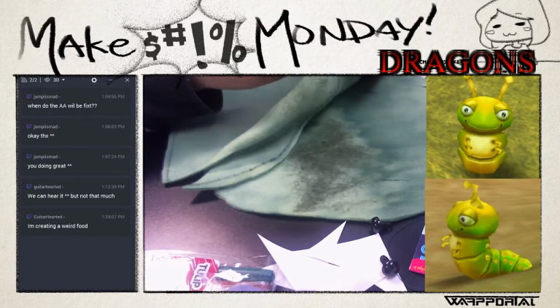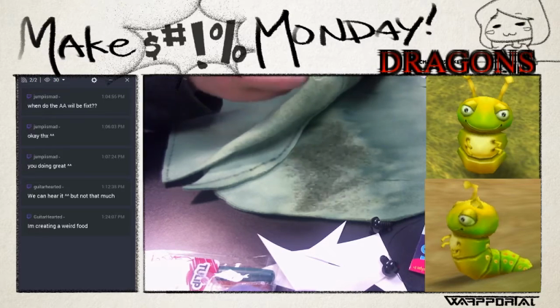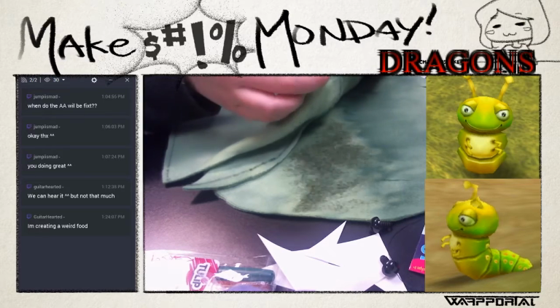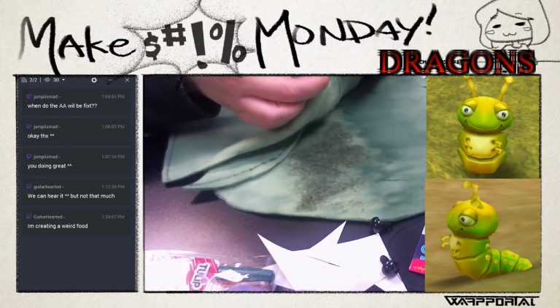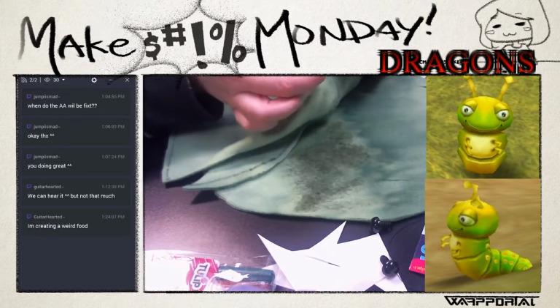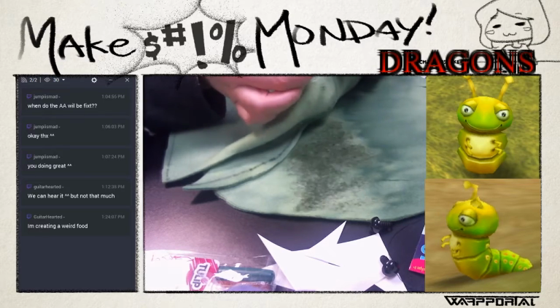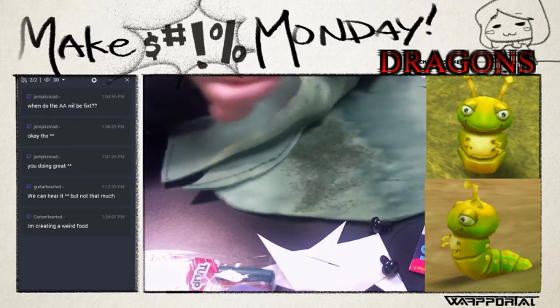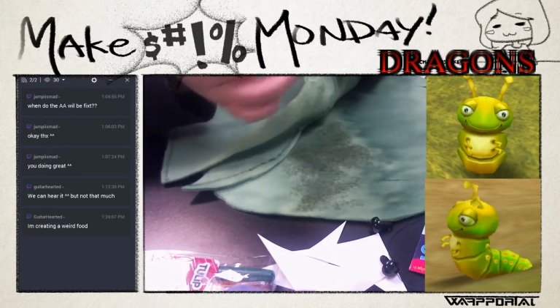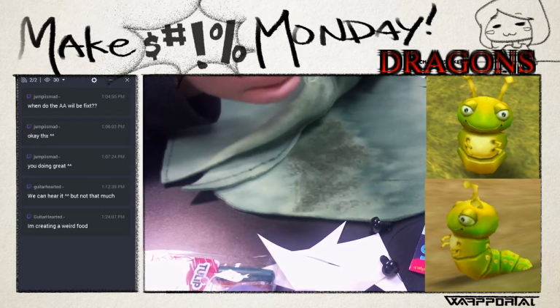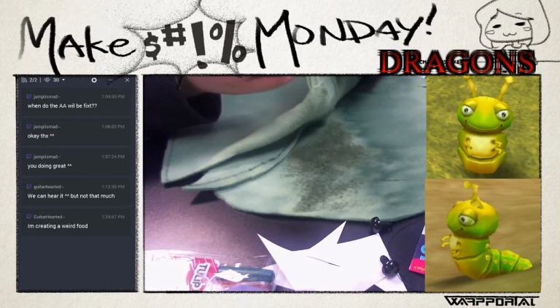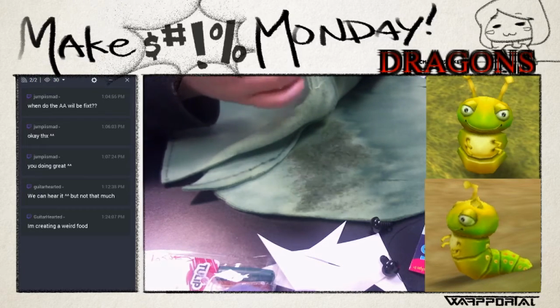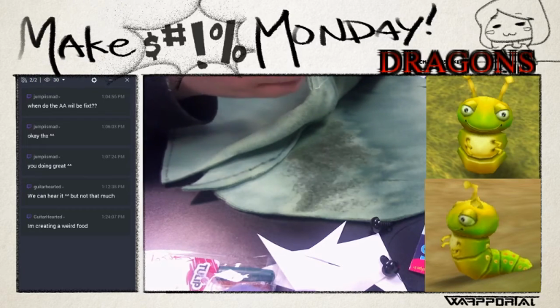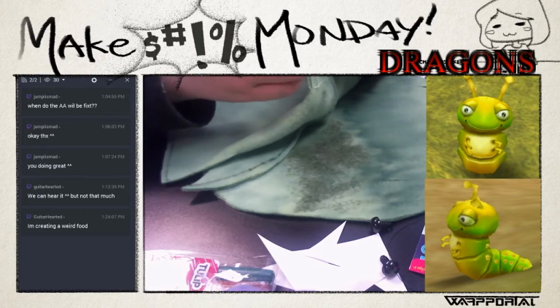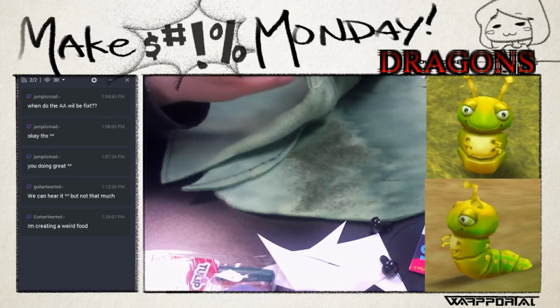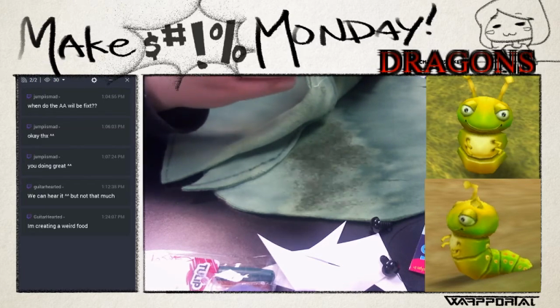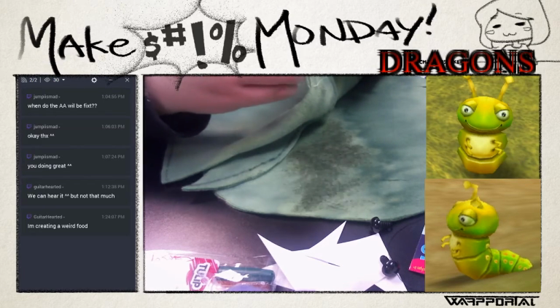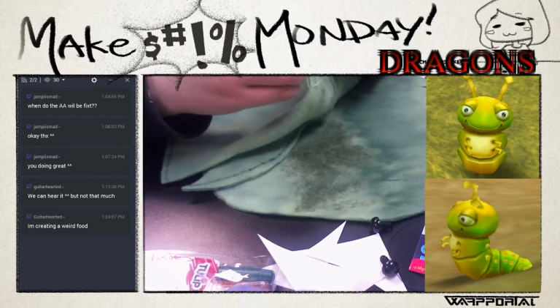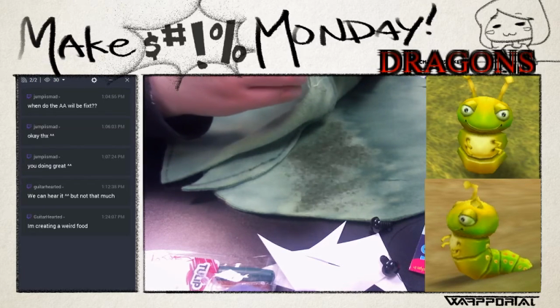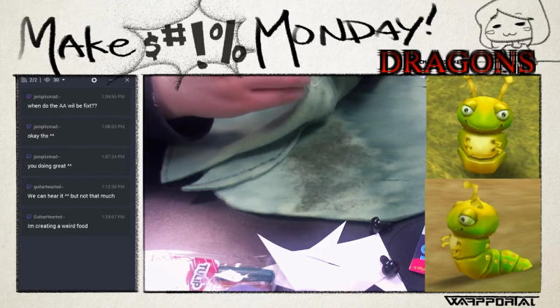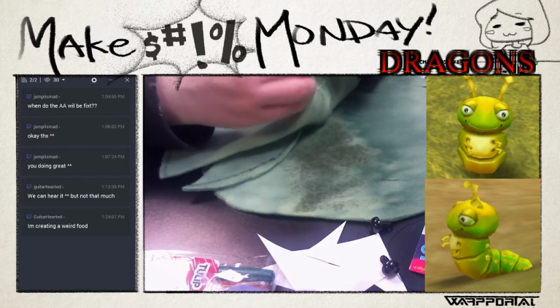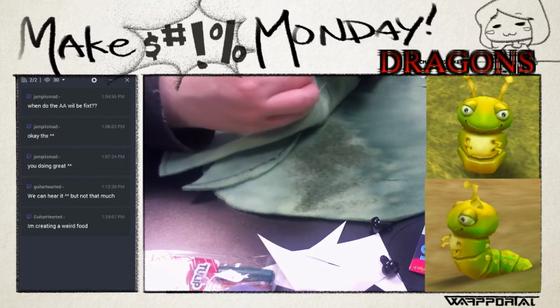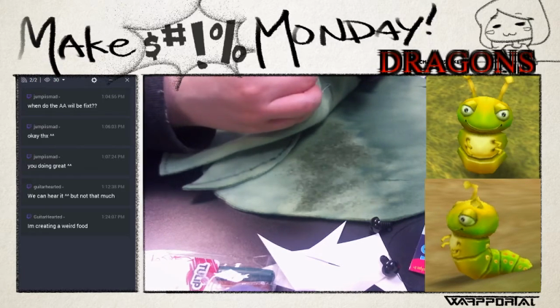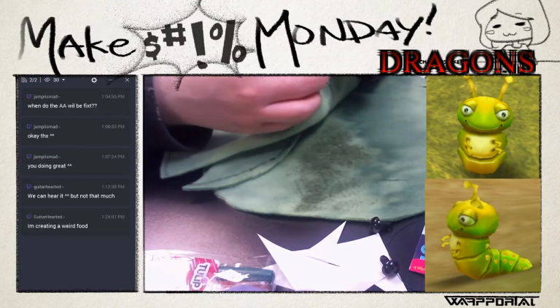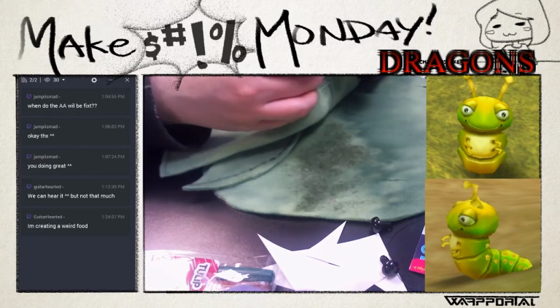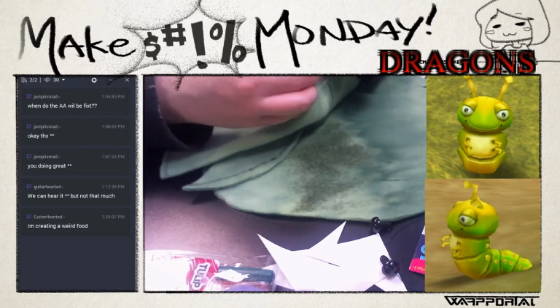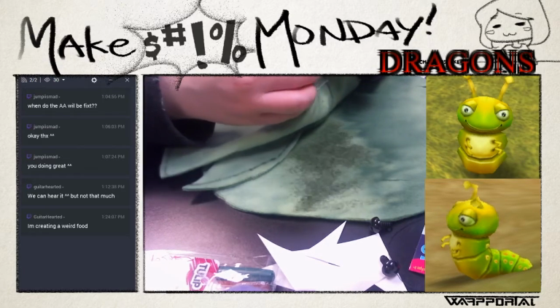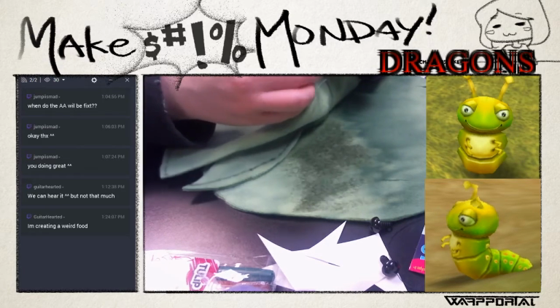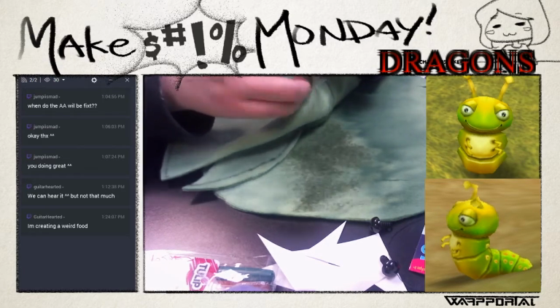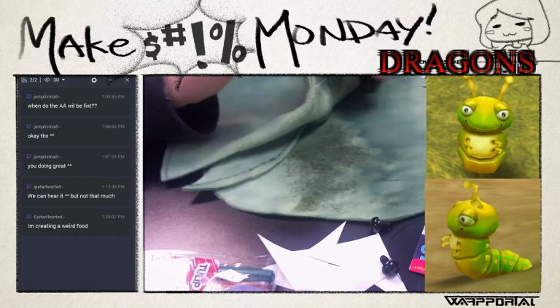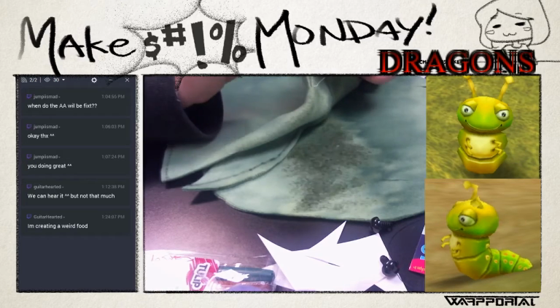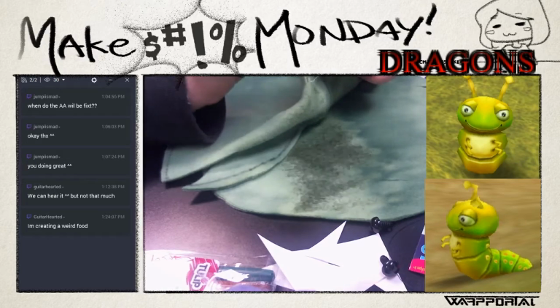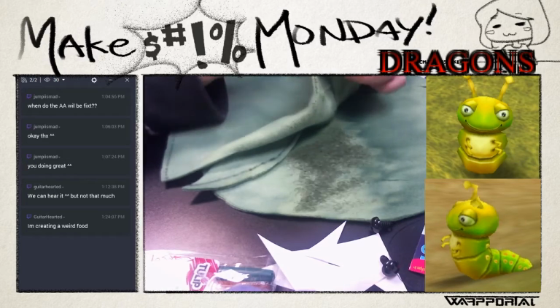The smaller you make the stitches, the better it's going to look, but the longer it's going to take. So just kind of take that into account.